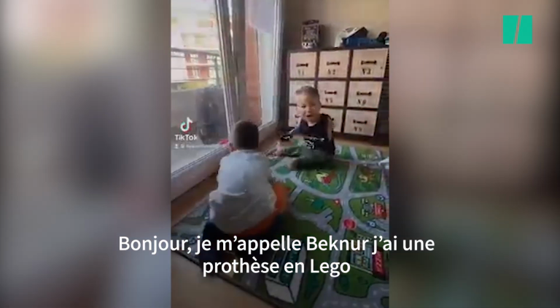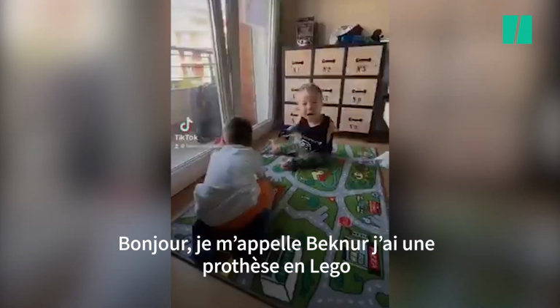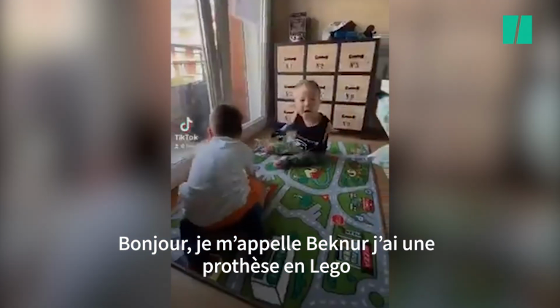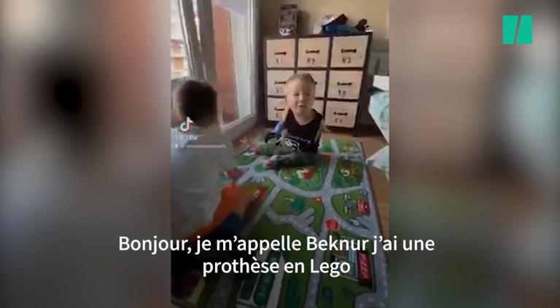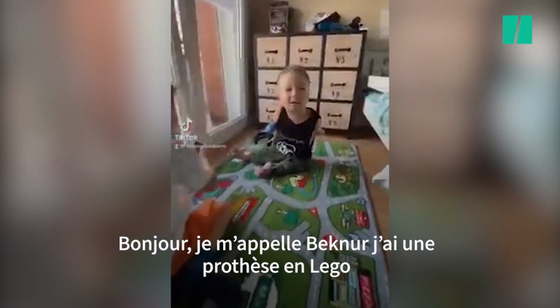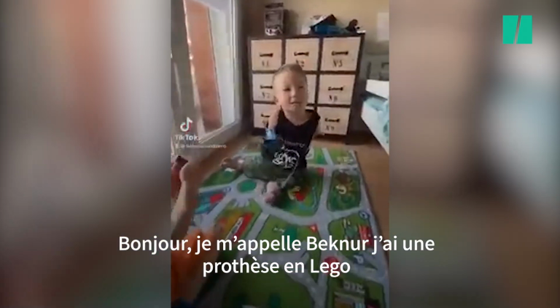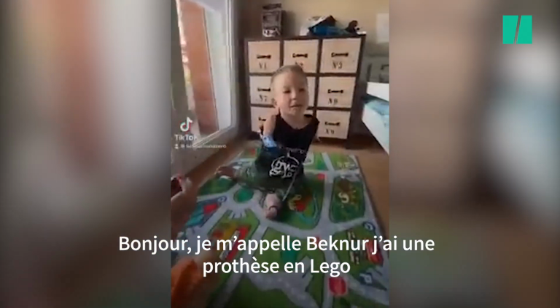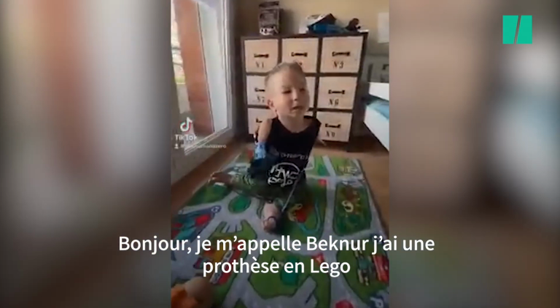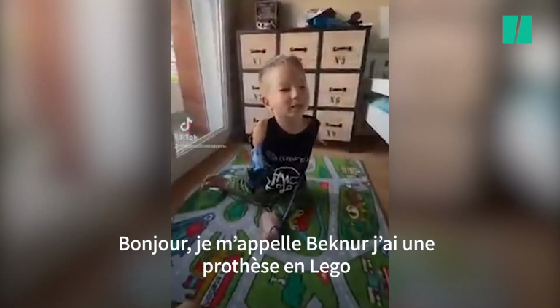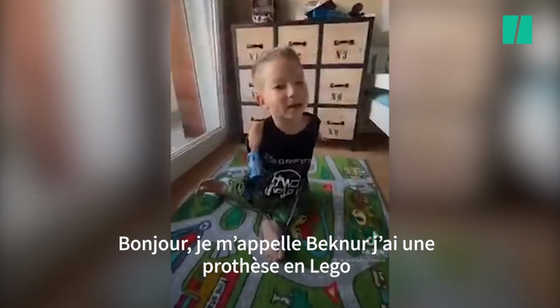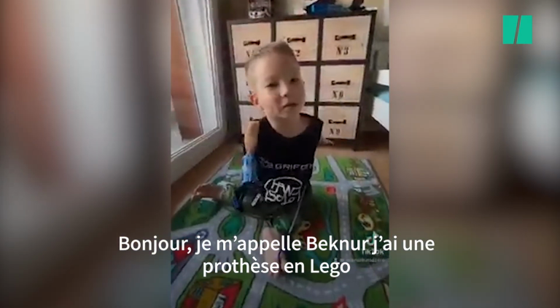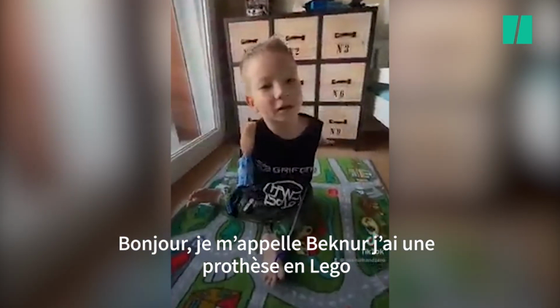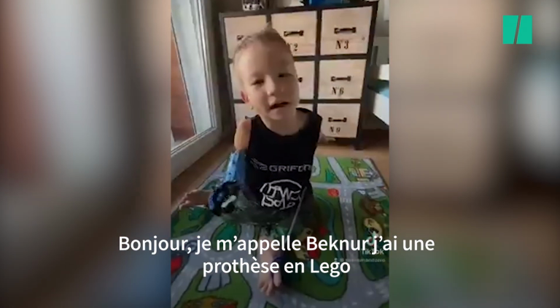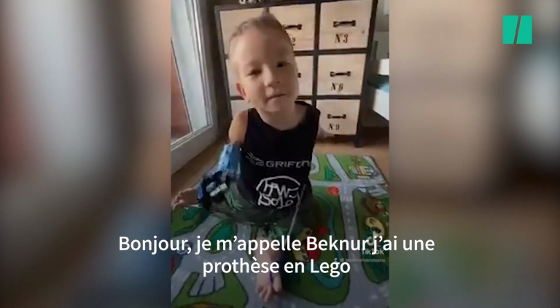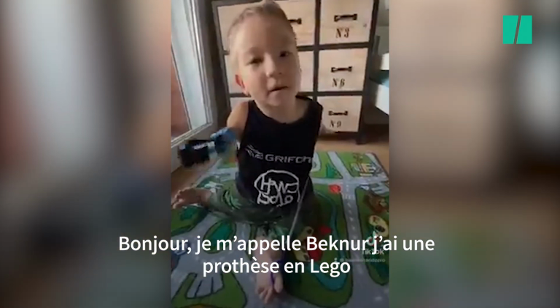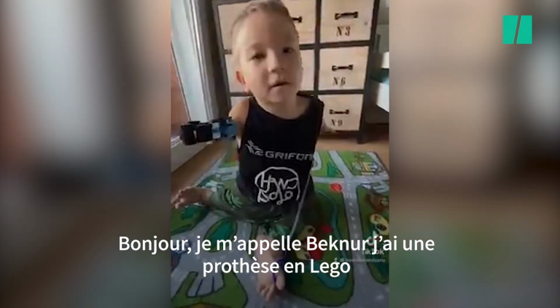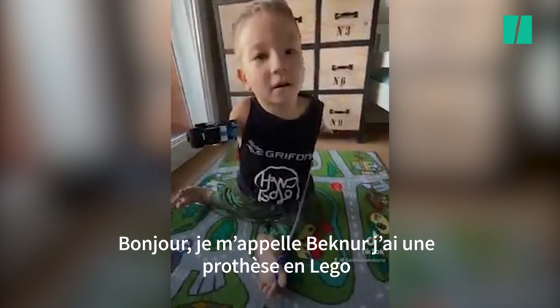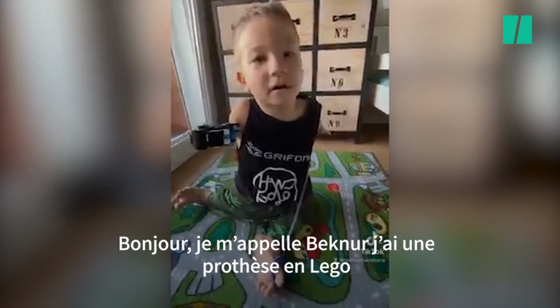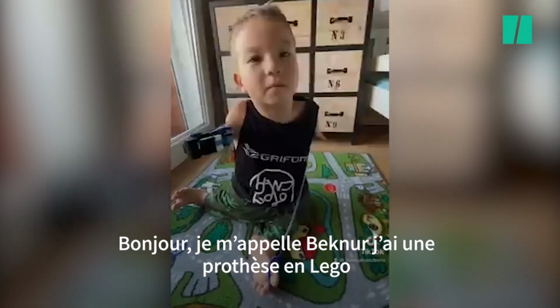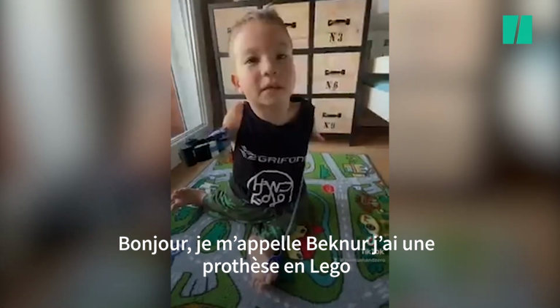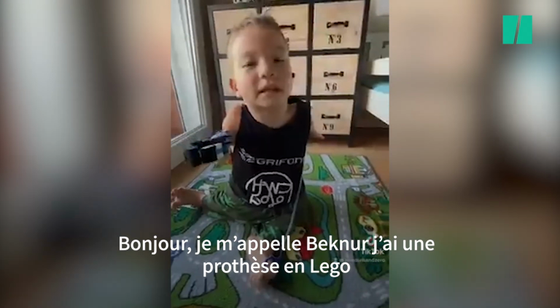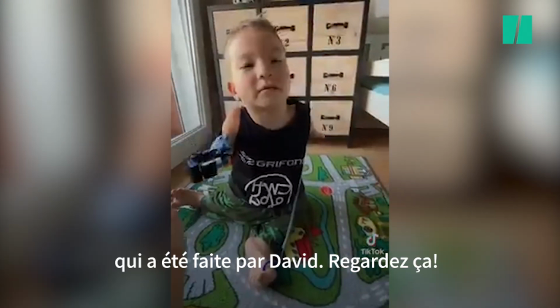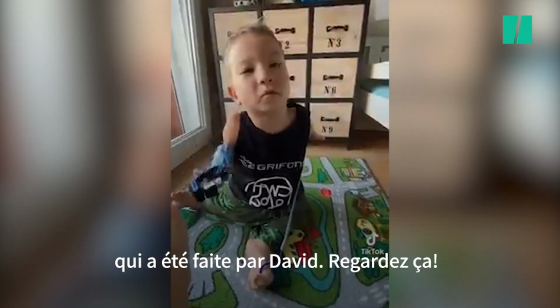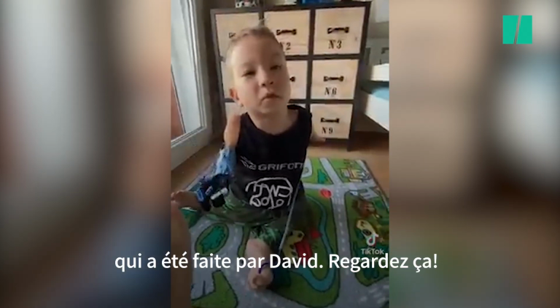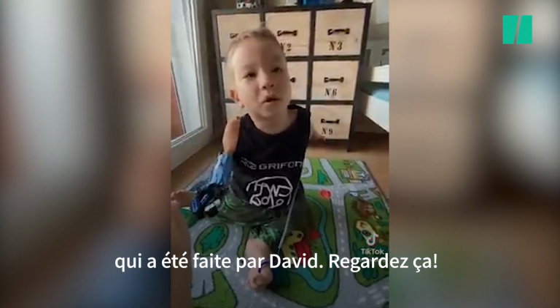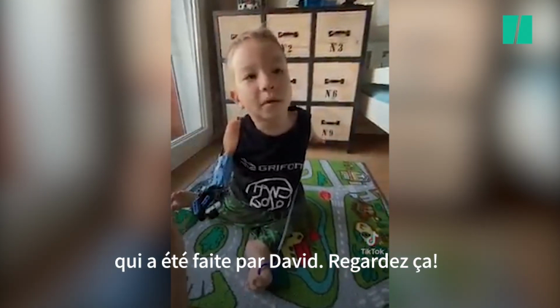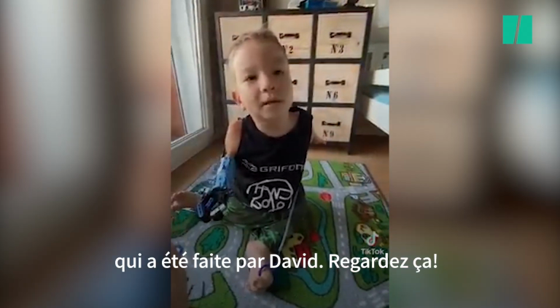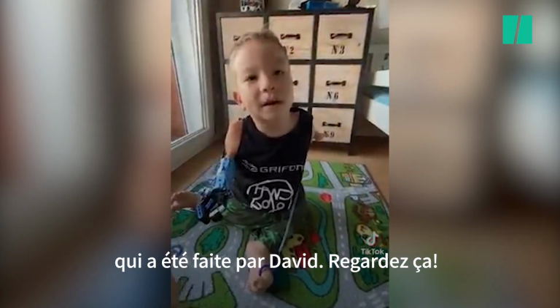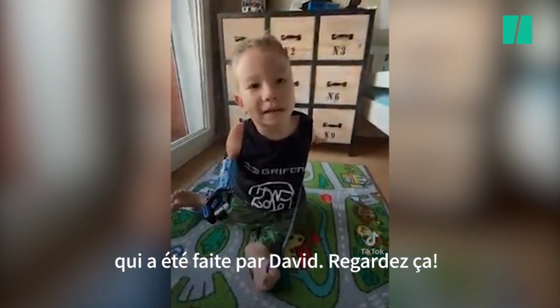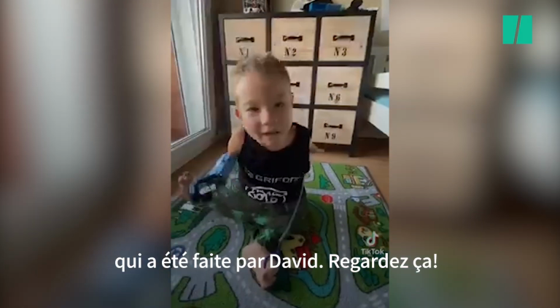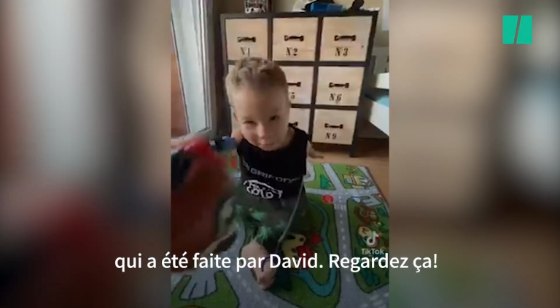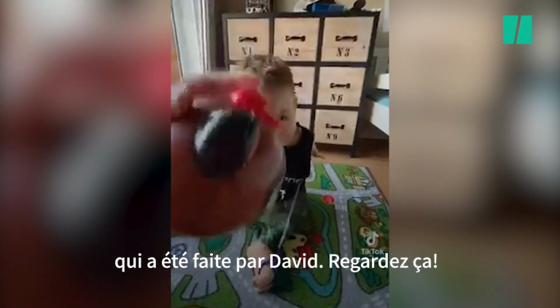Hello, my name is Birk Noe. I have a Lego prosthetic which was made by Baby. Look at this.